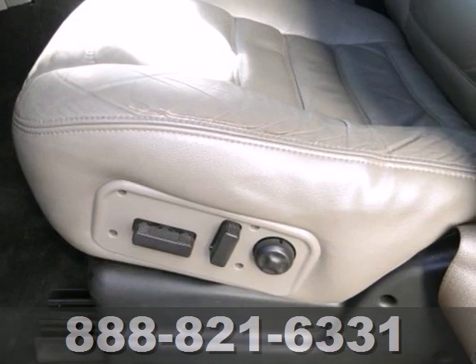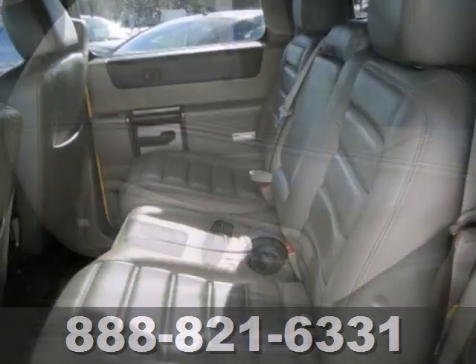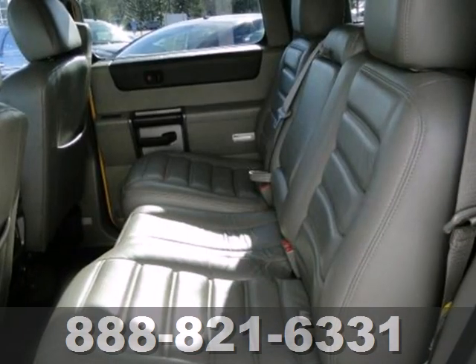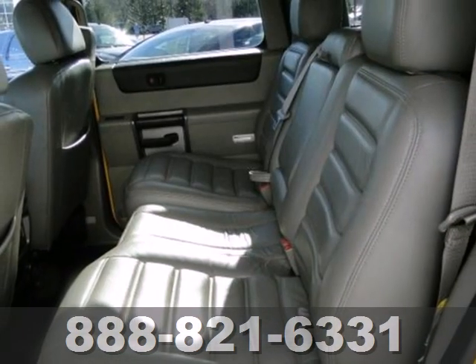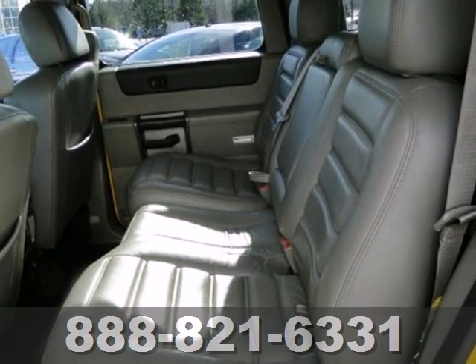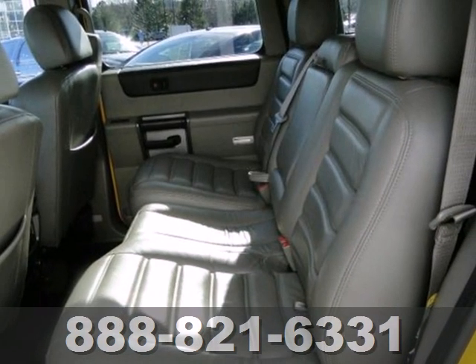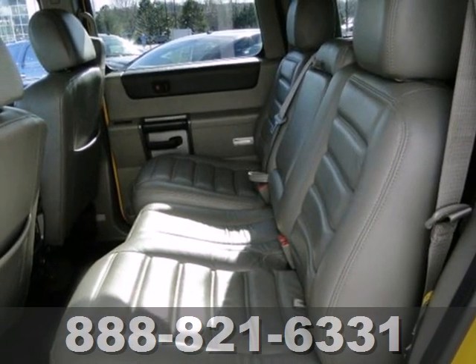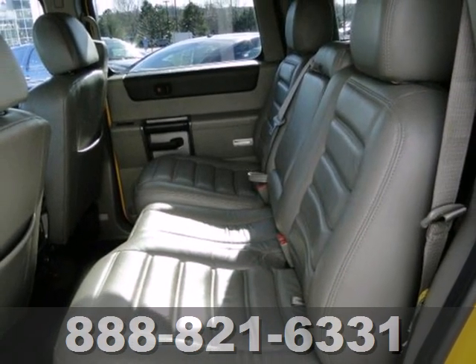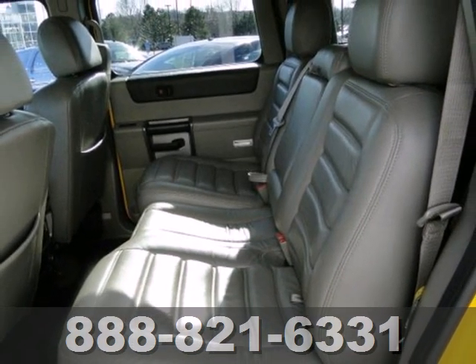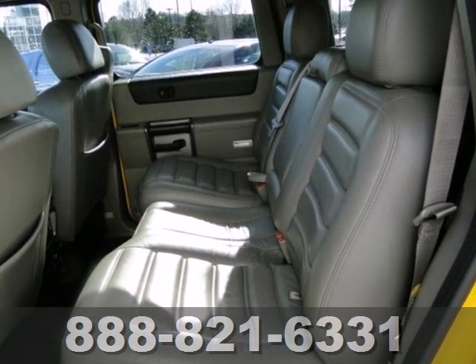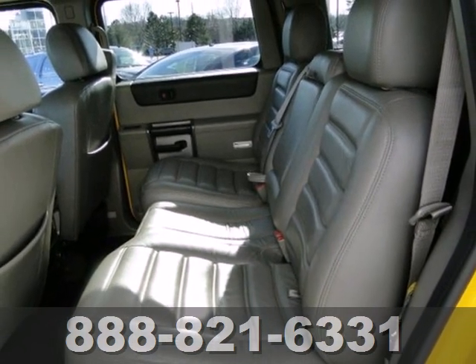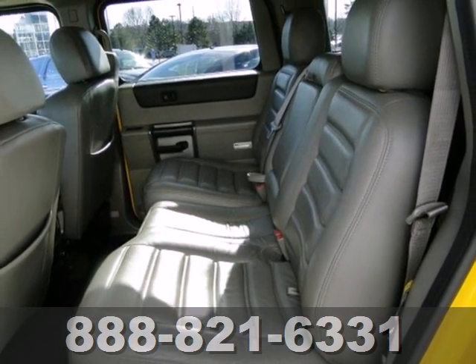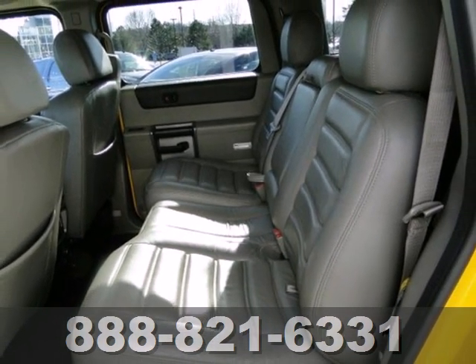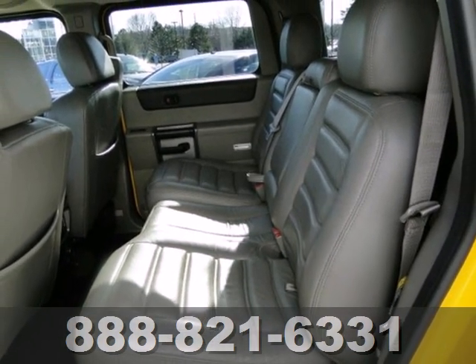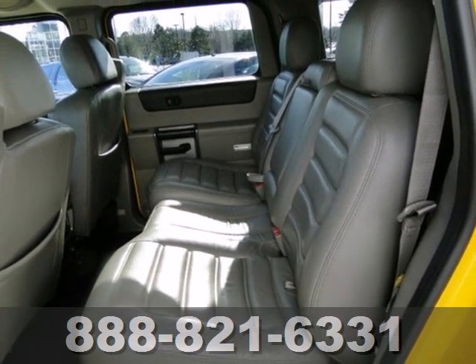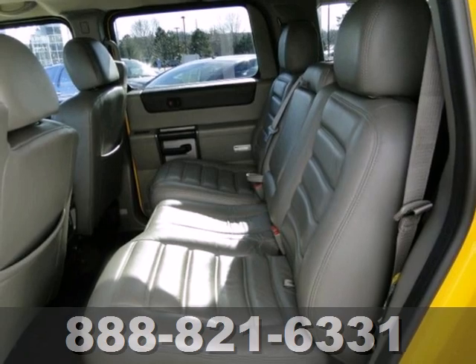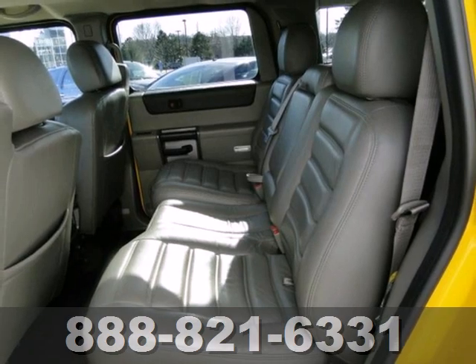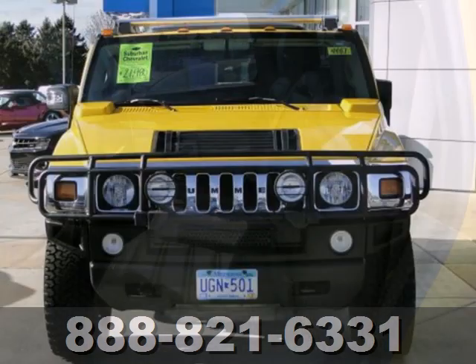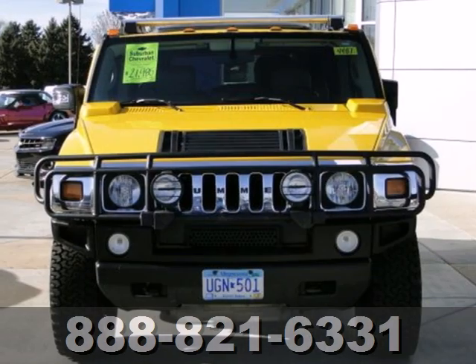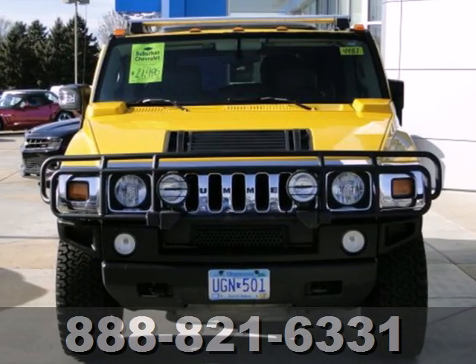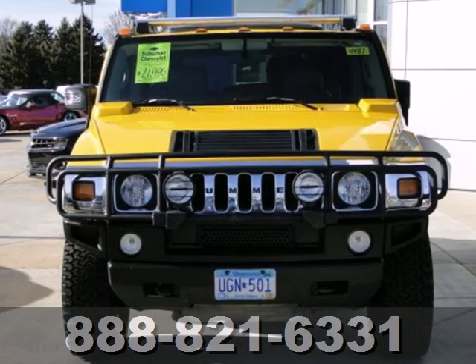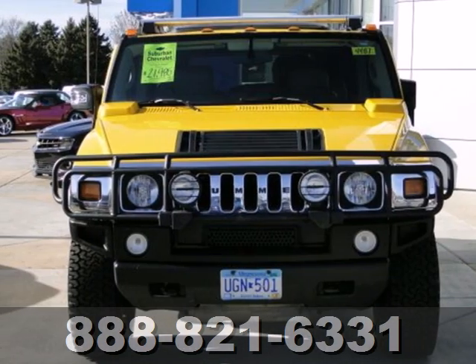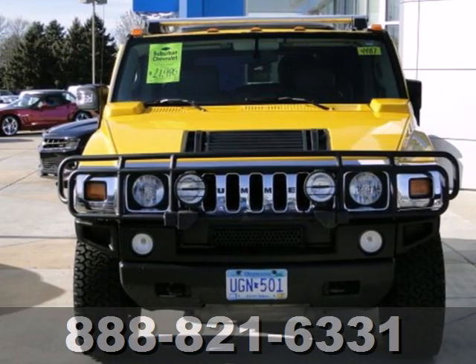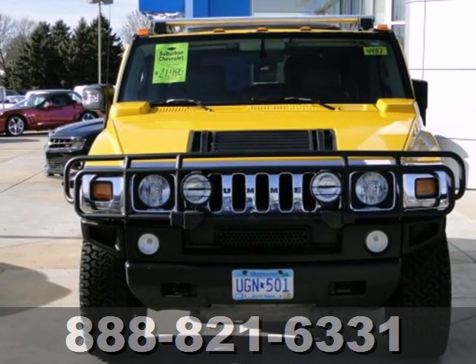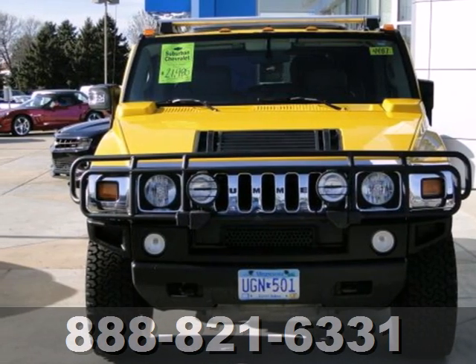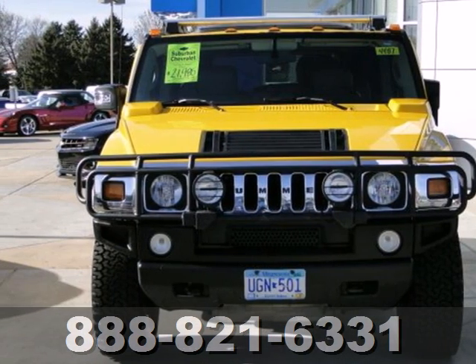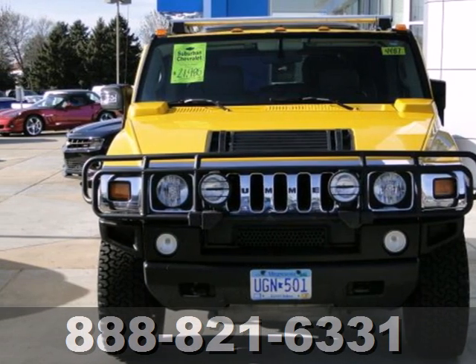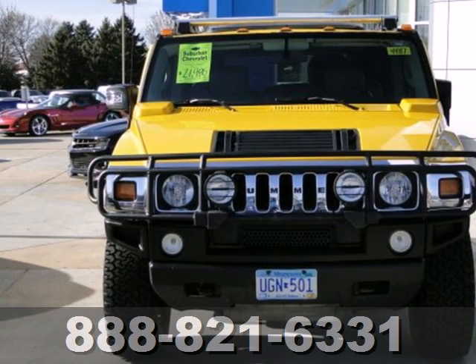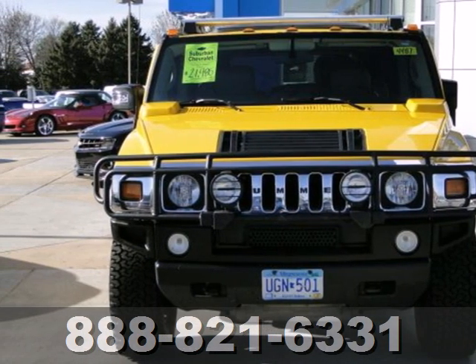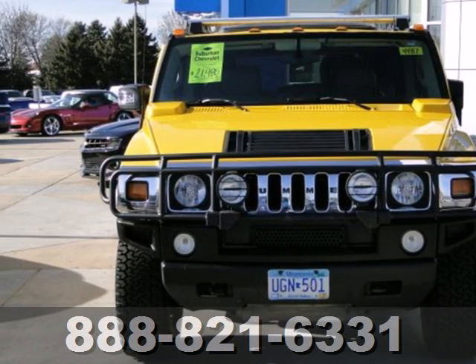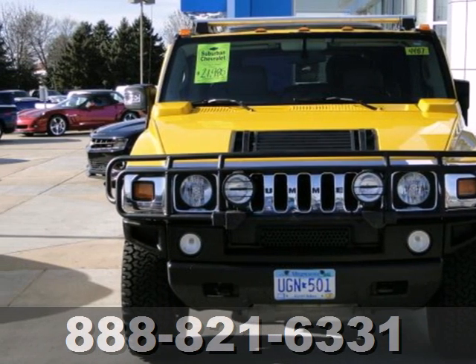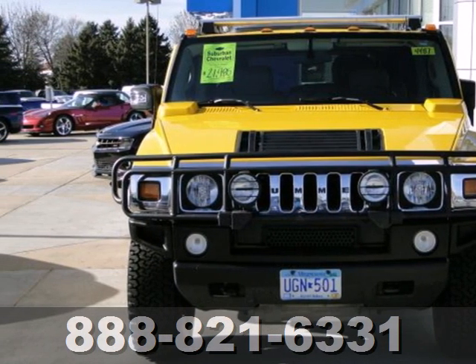If you're looking for a powerful SUV that's at home on the road and off the road, look no further than the incredible Hummer H2.